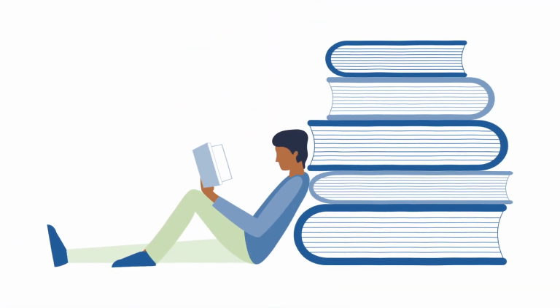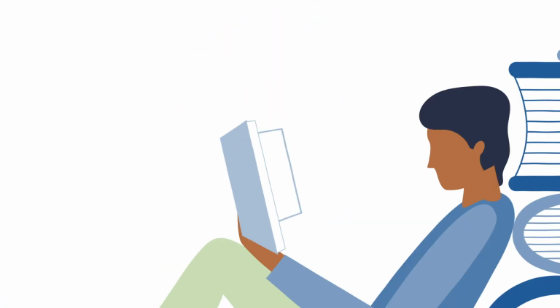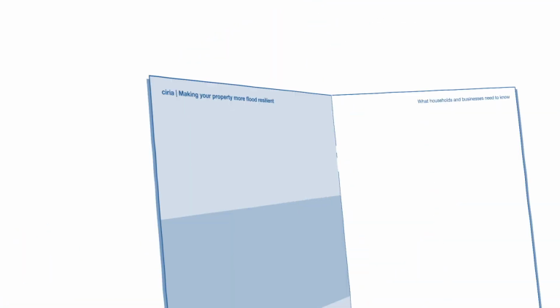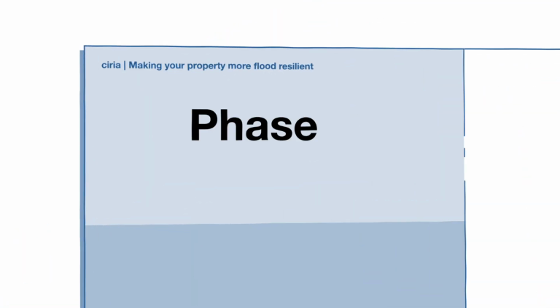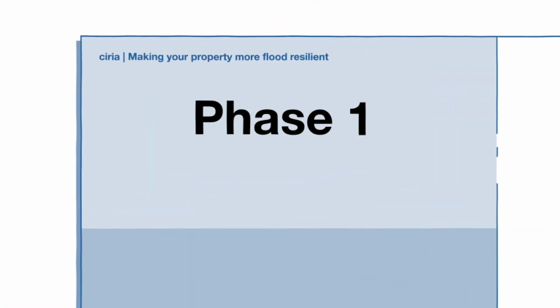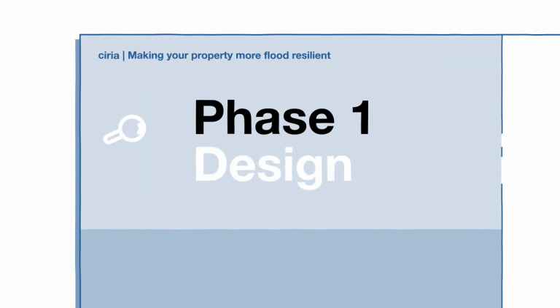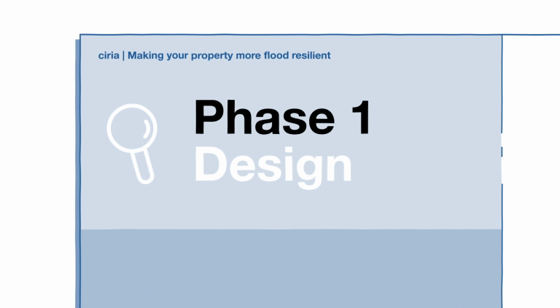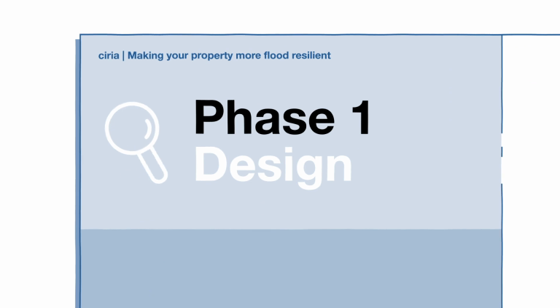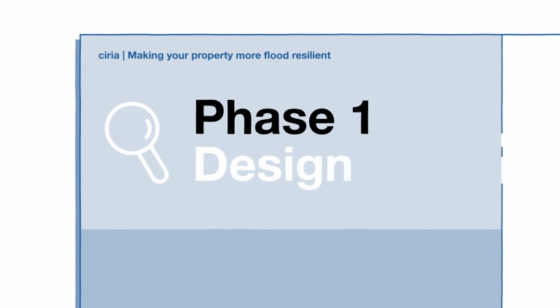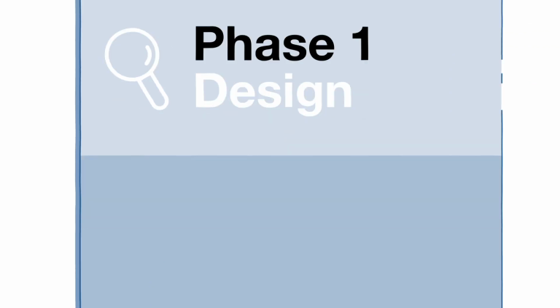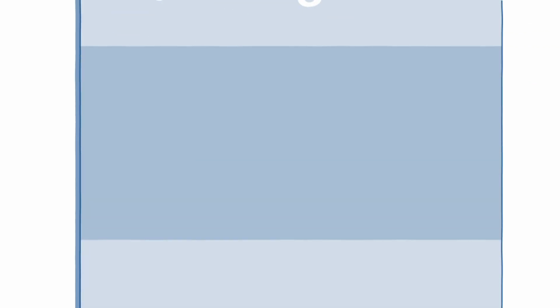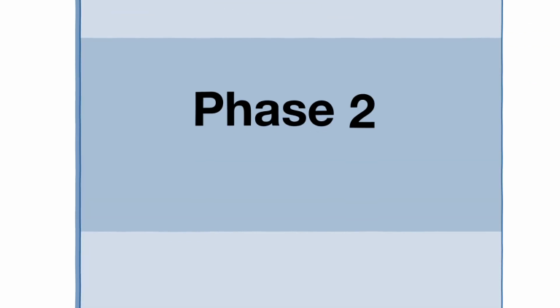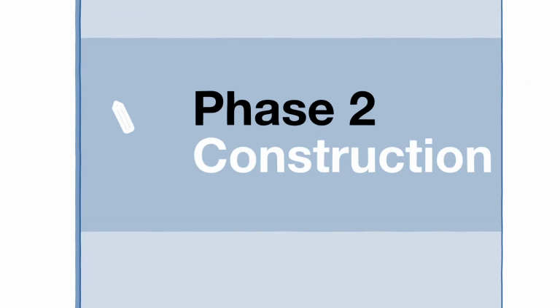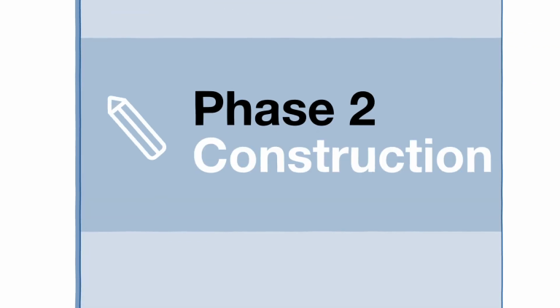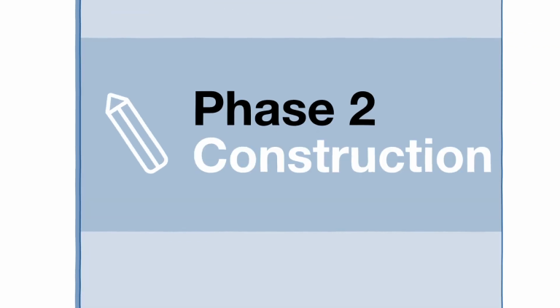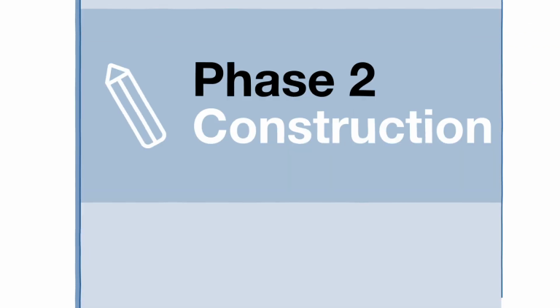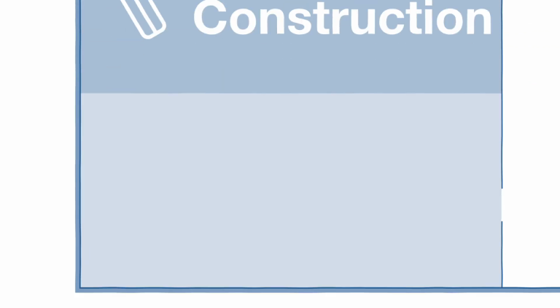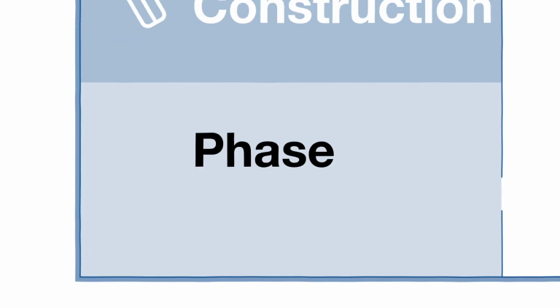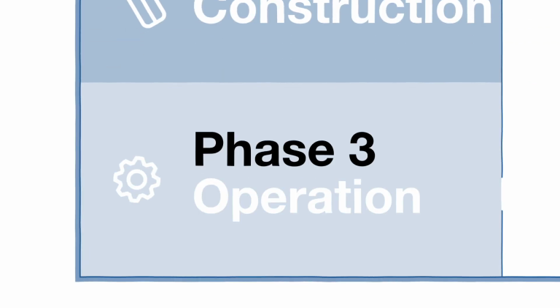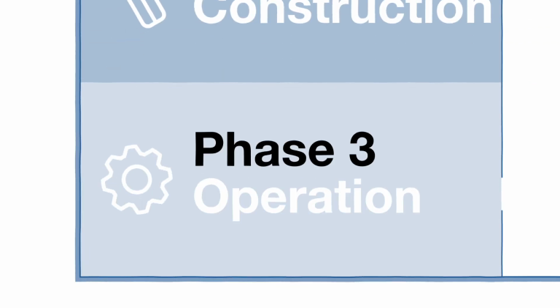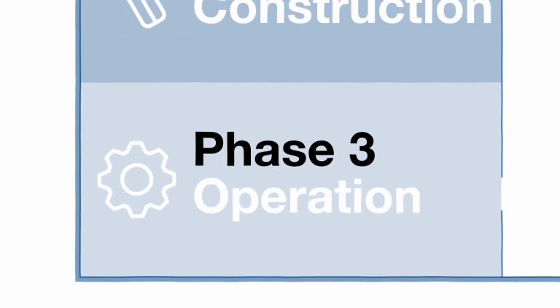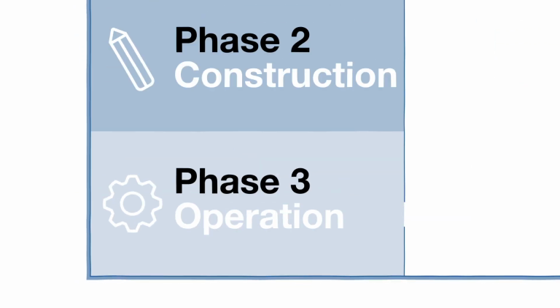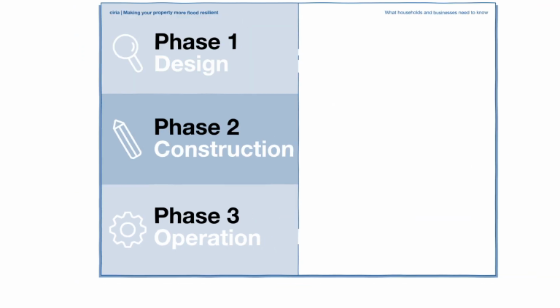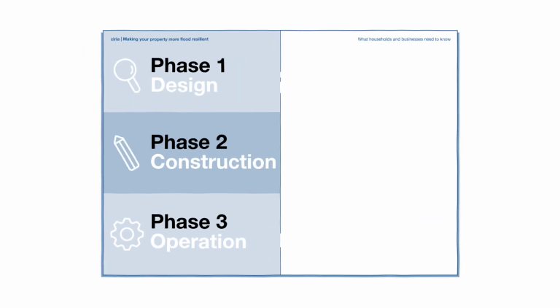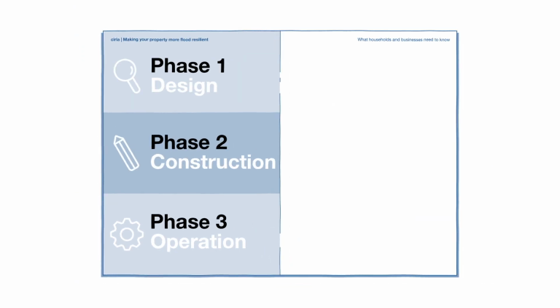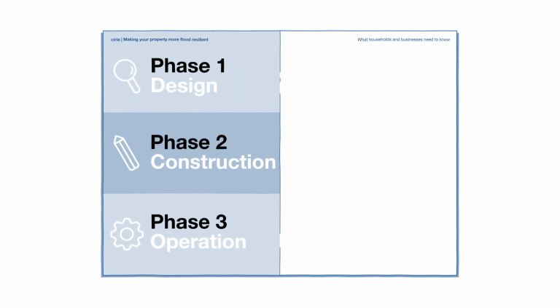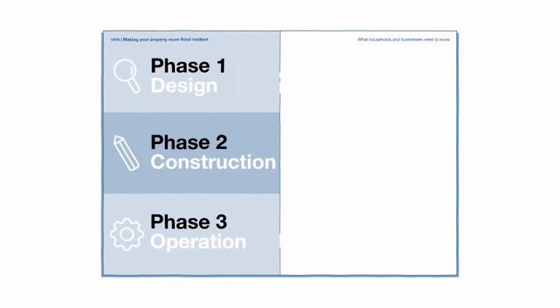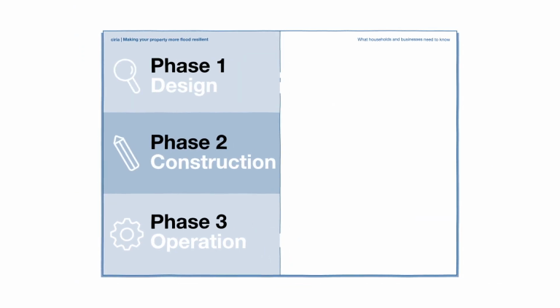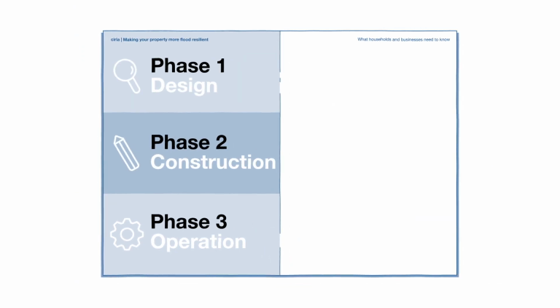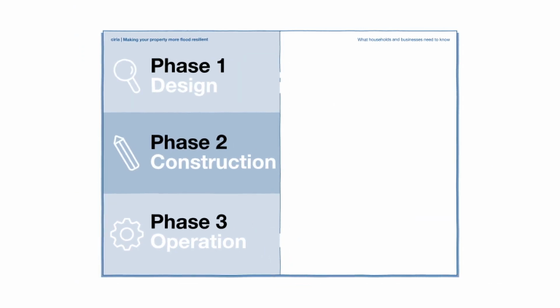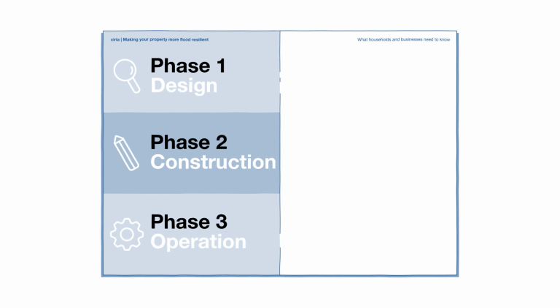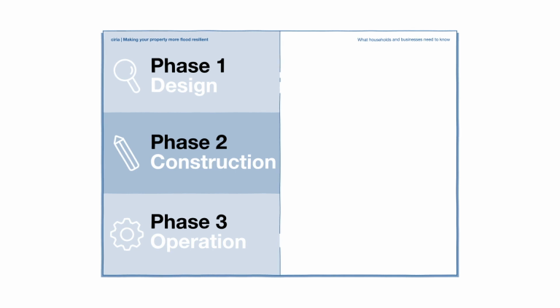The Code outlines three key phases of work to deliver successful PFR: design, construction, and operation.